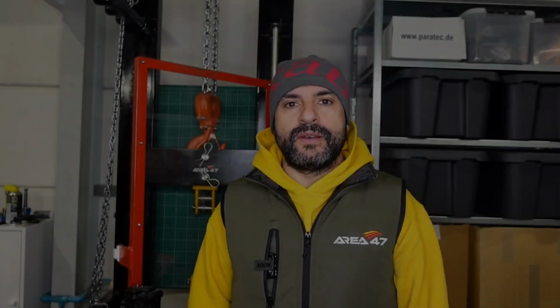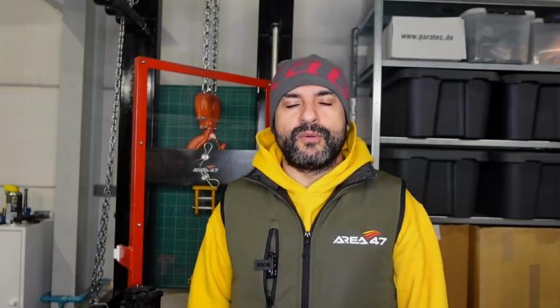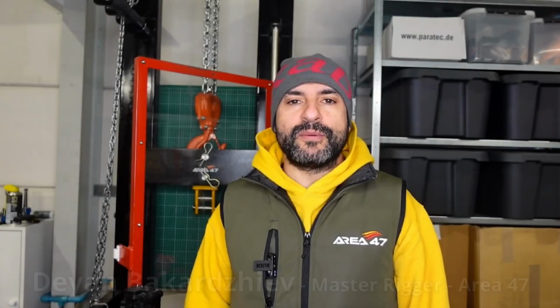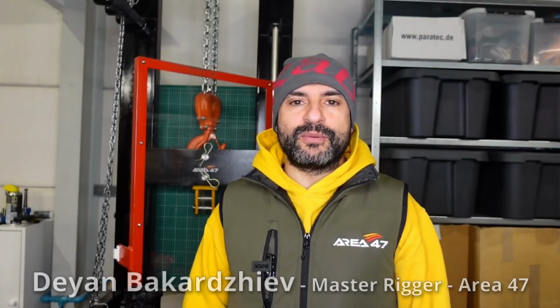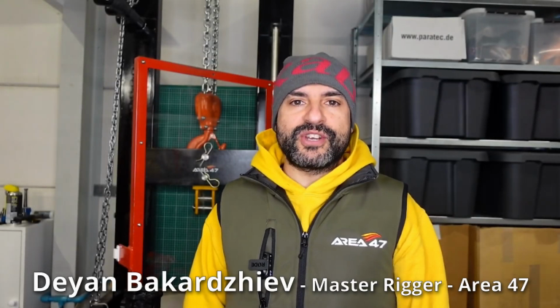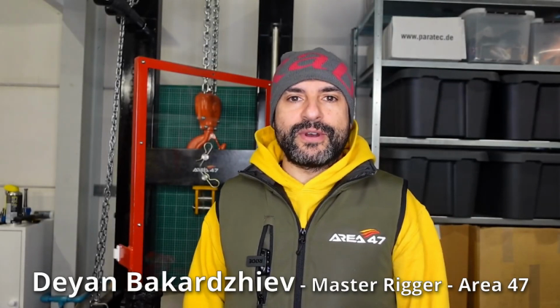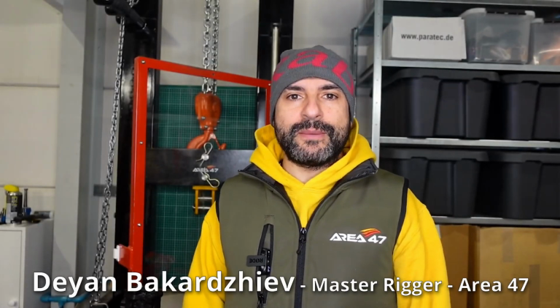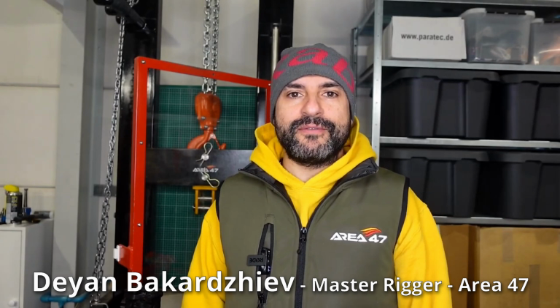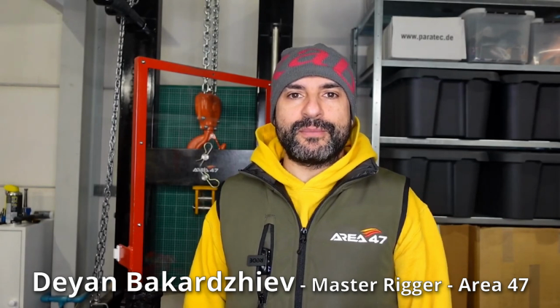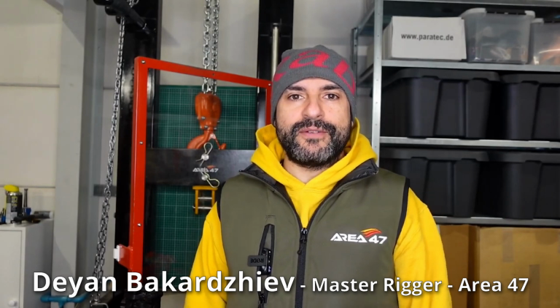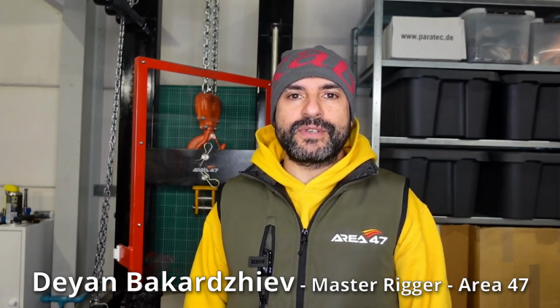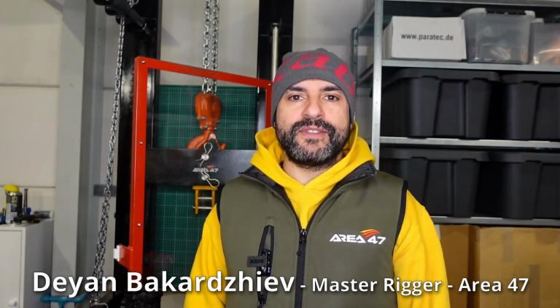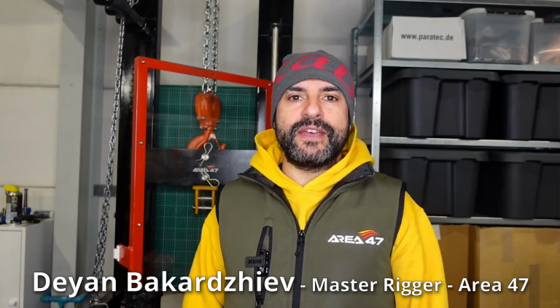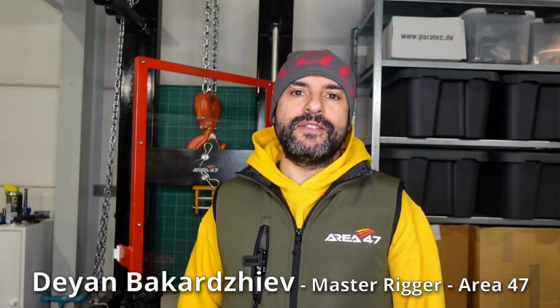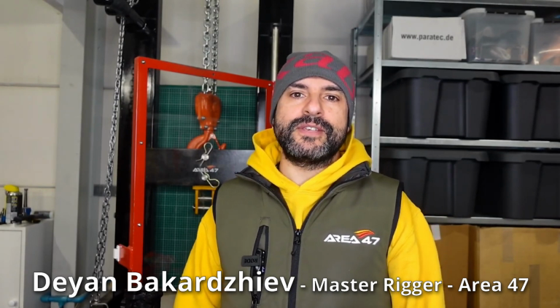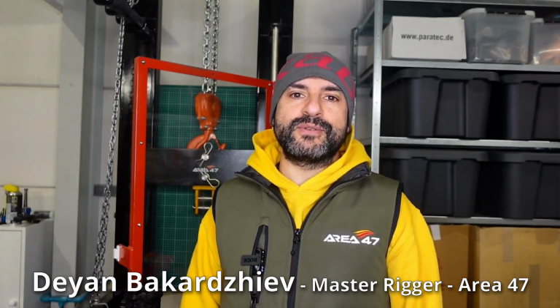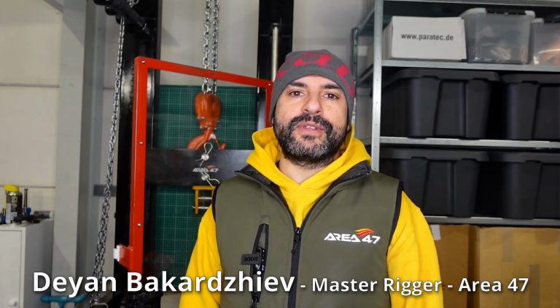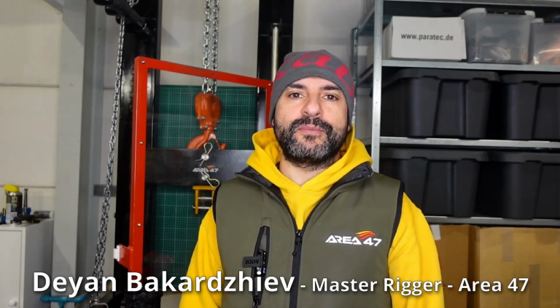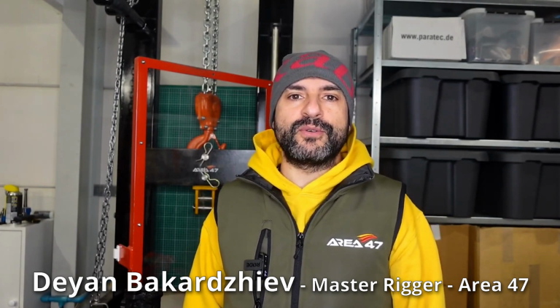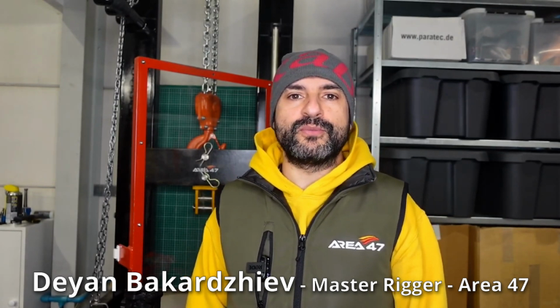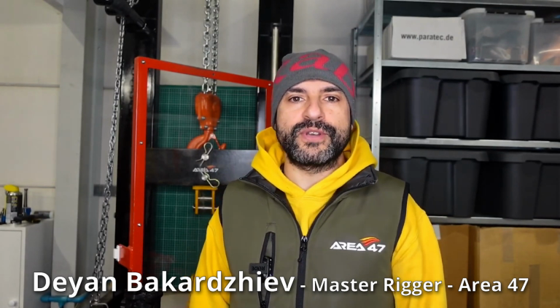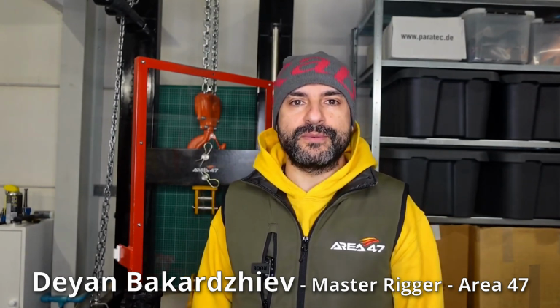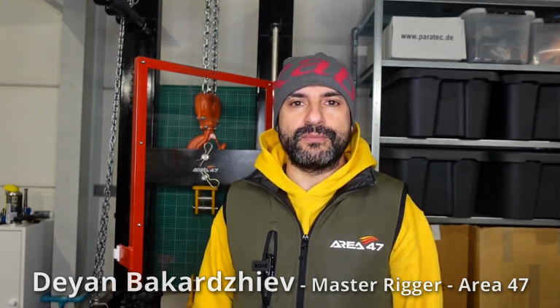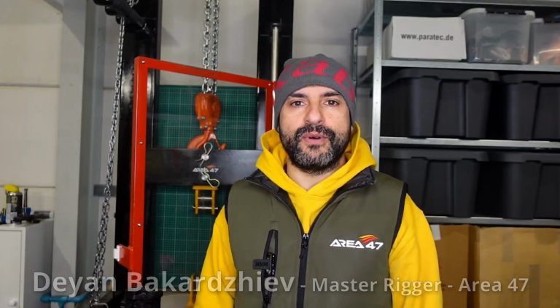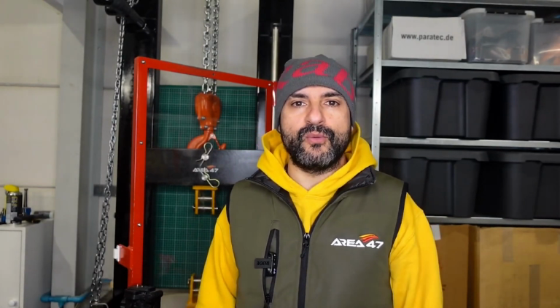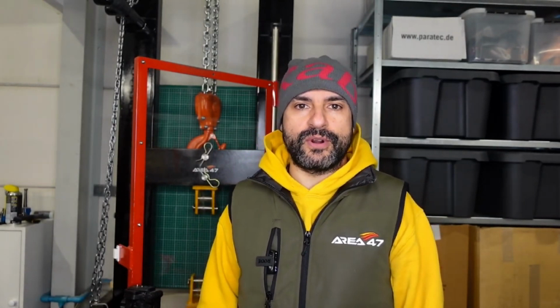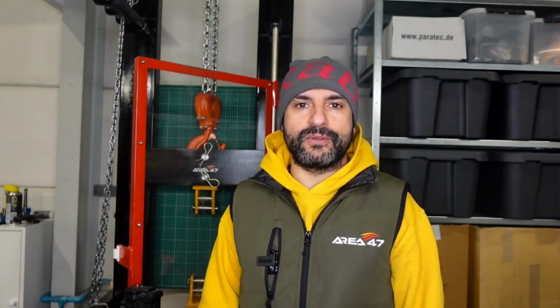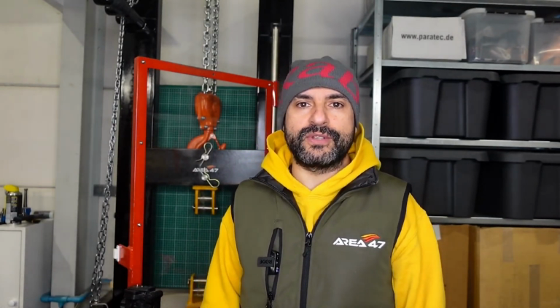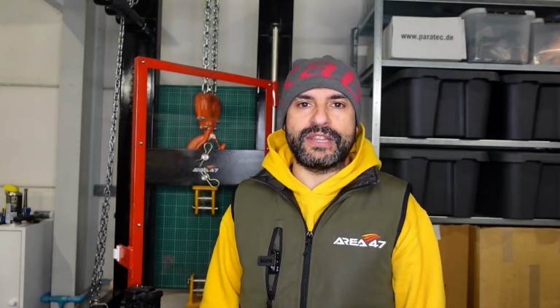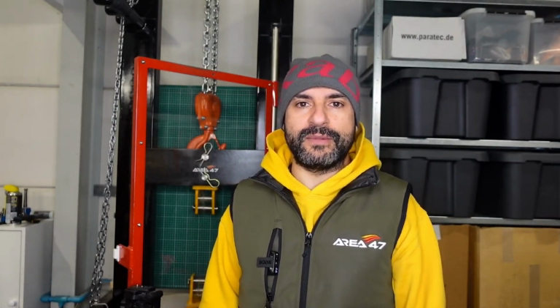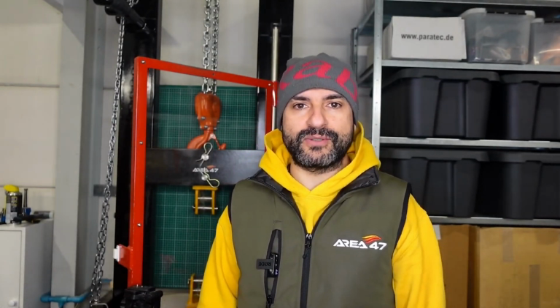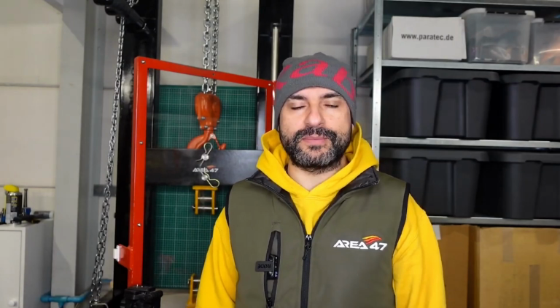Welcome back to my channel. I'm Dian from Area 47, and in this episode I'm going to break some worn out tandem leg straps.